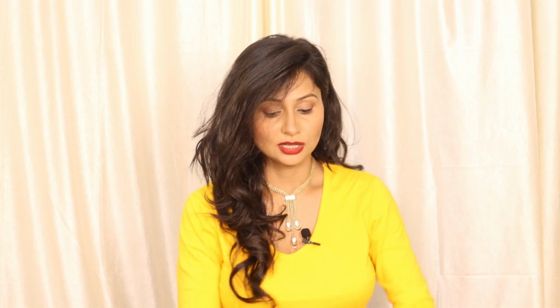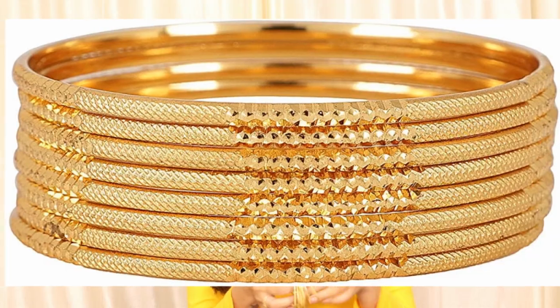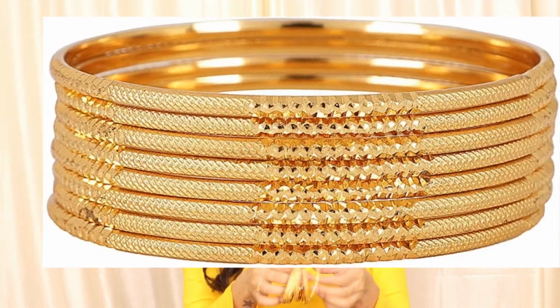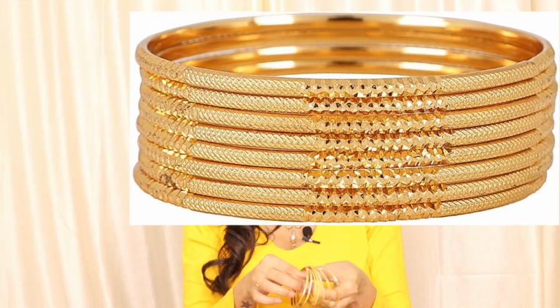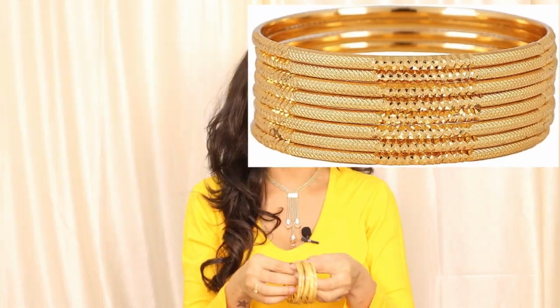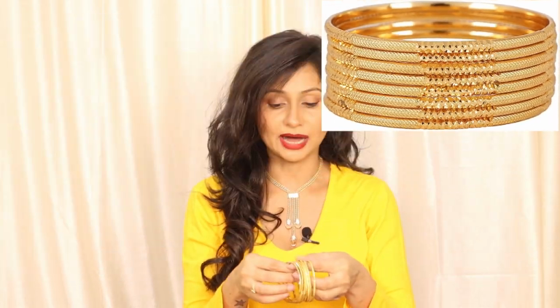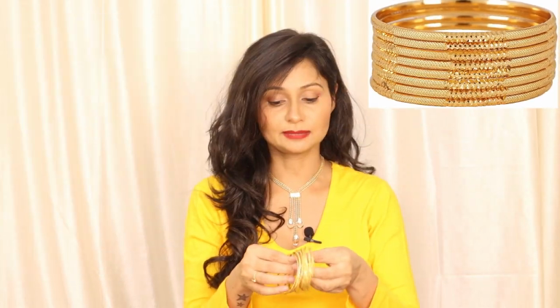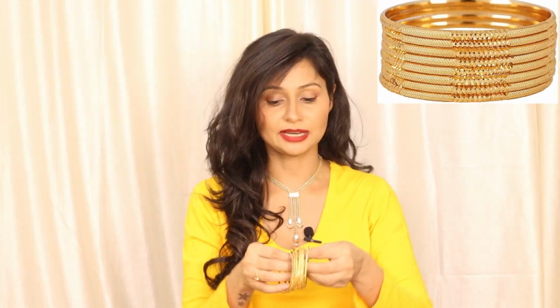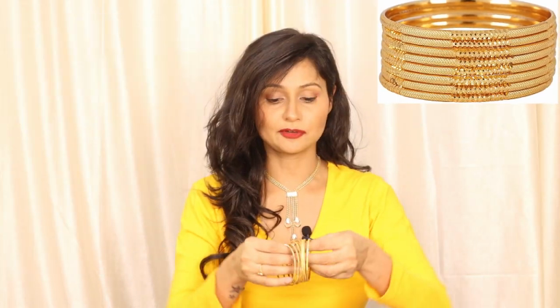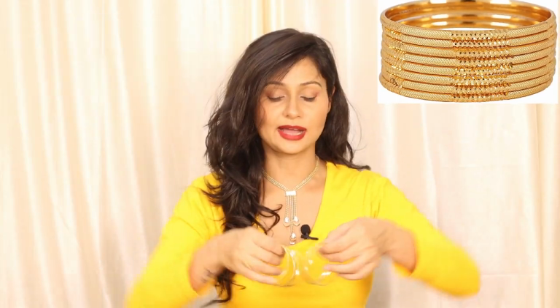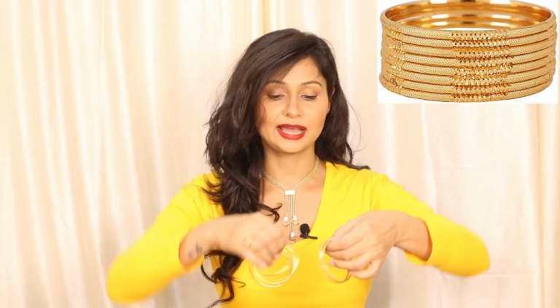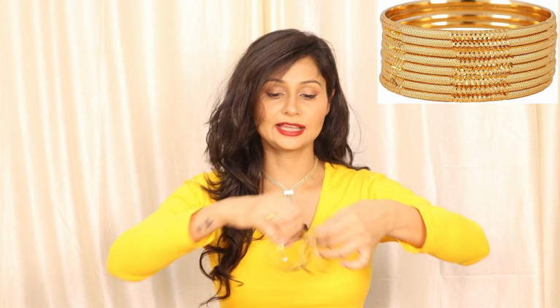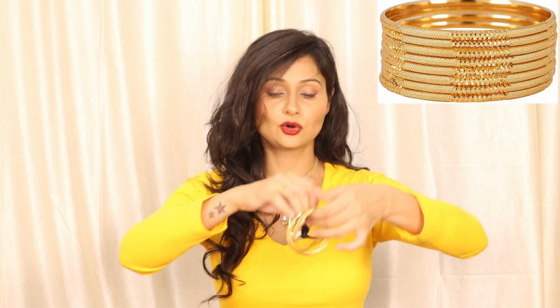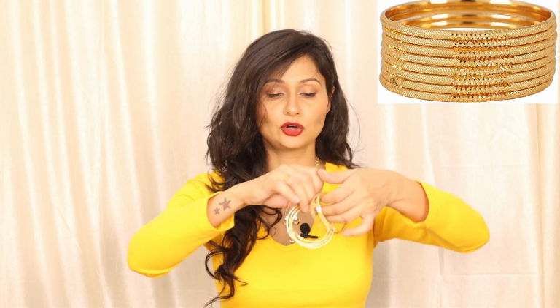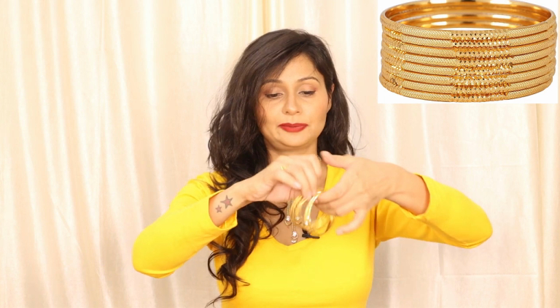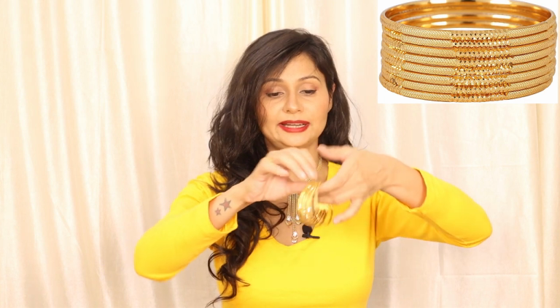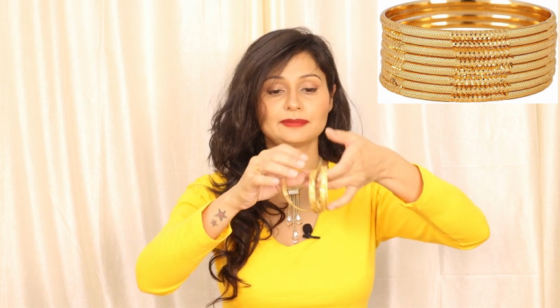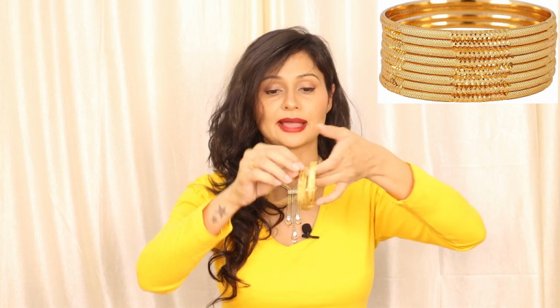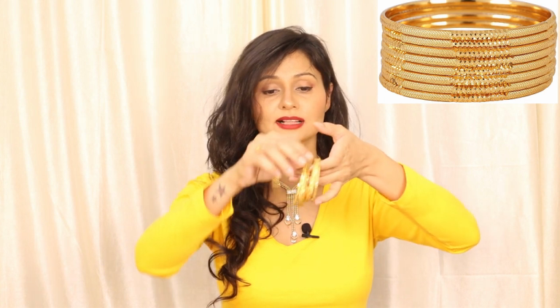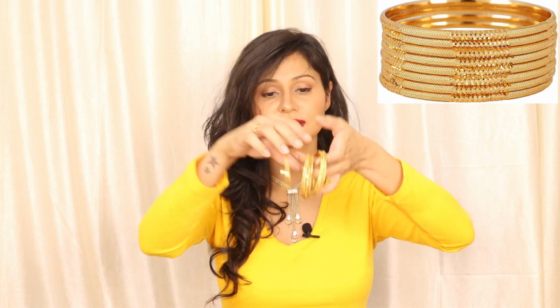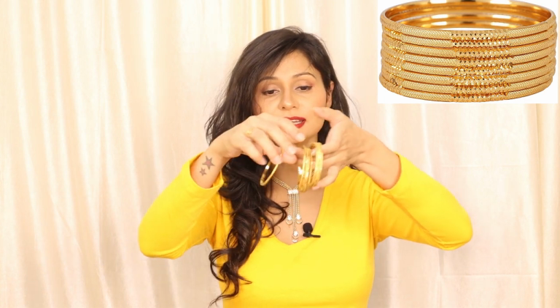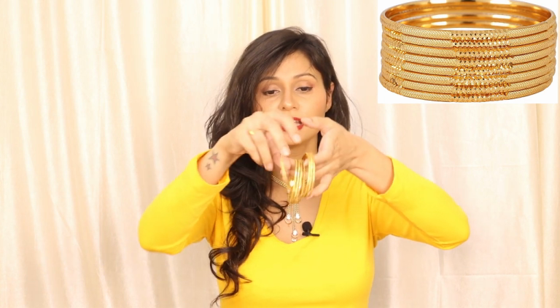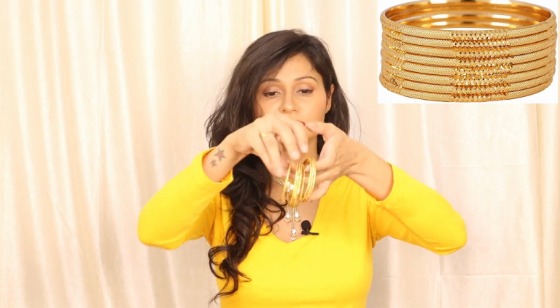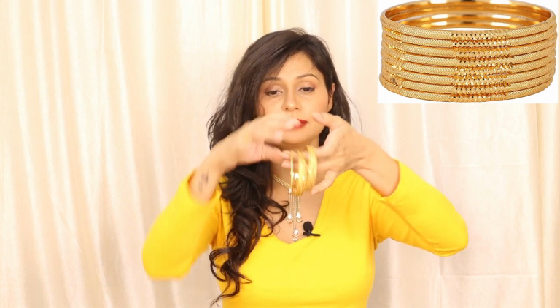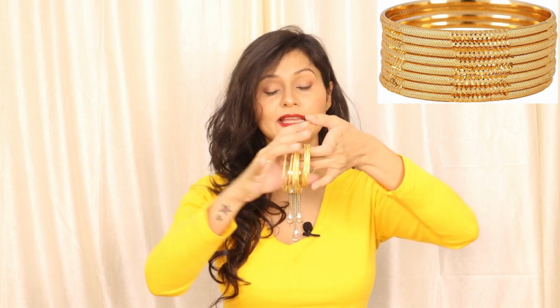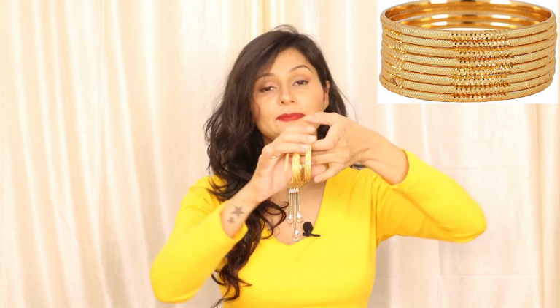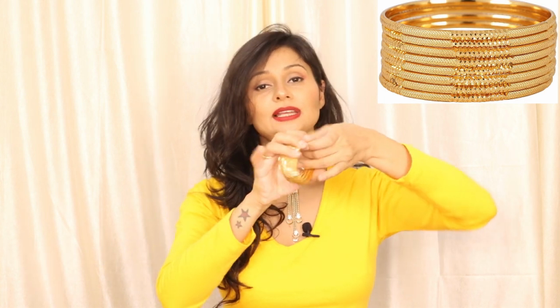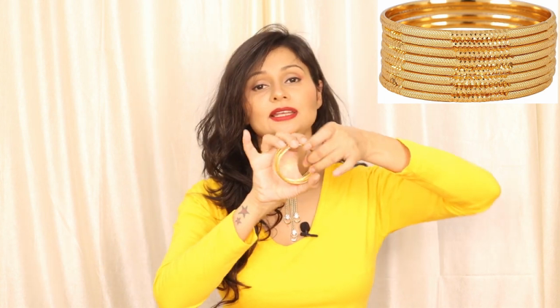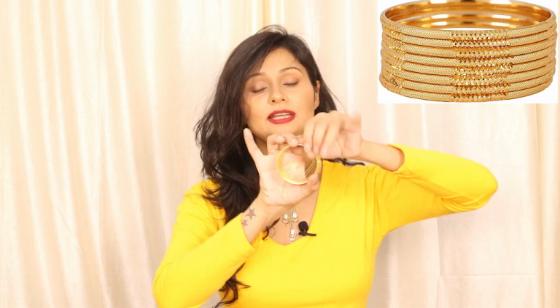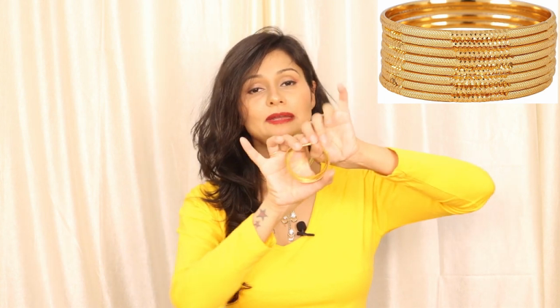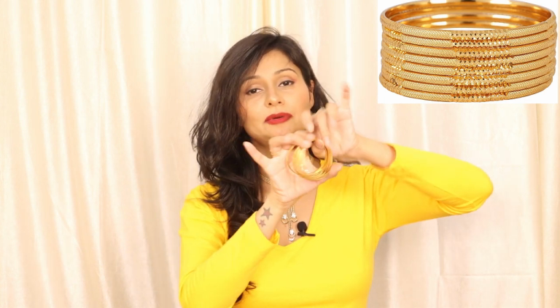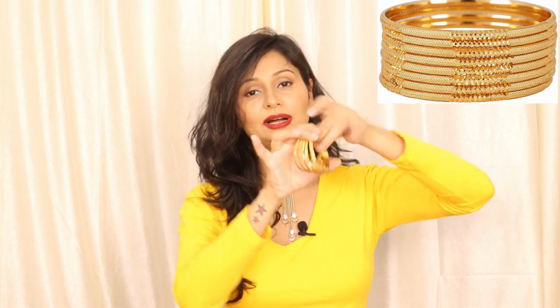After that, I bought a gold plated bangle set for girls. These are around 348 rupees.